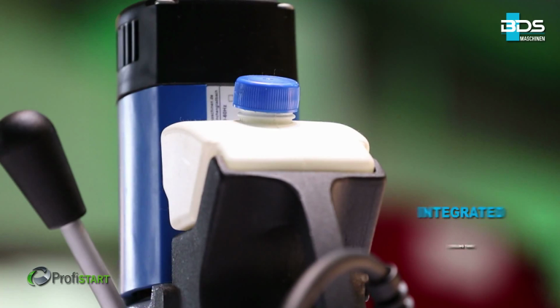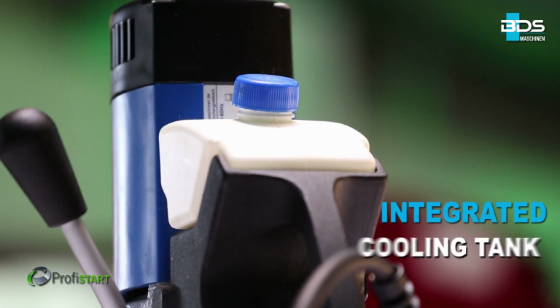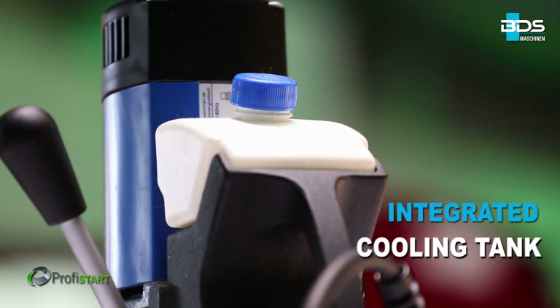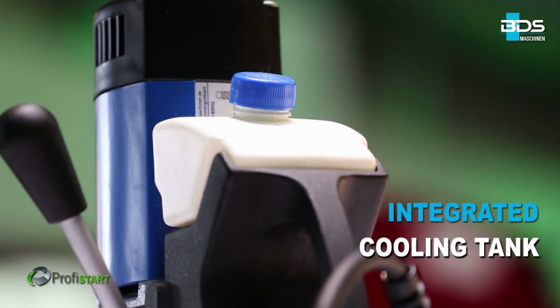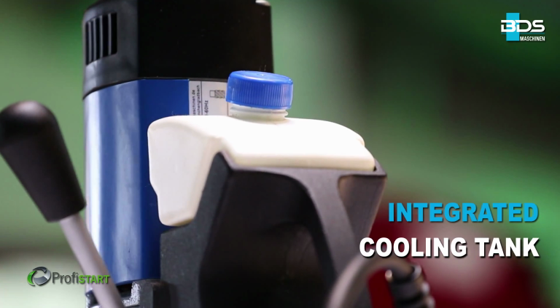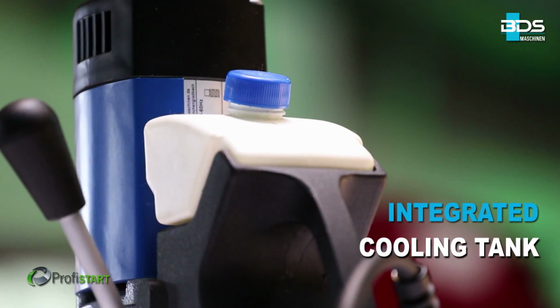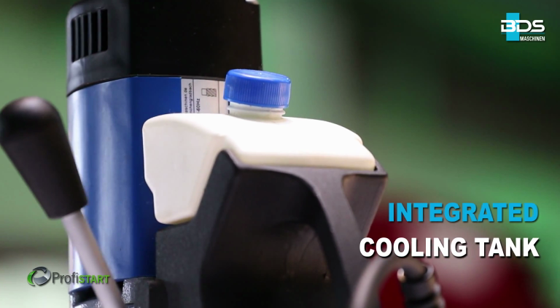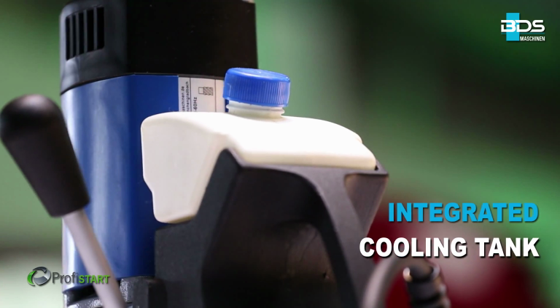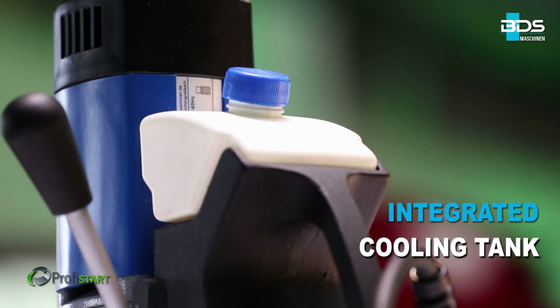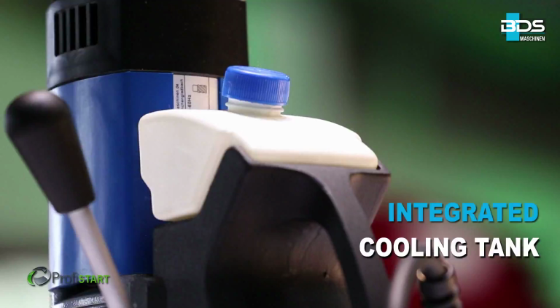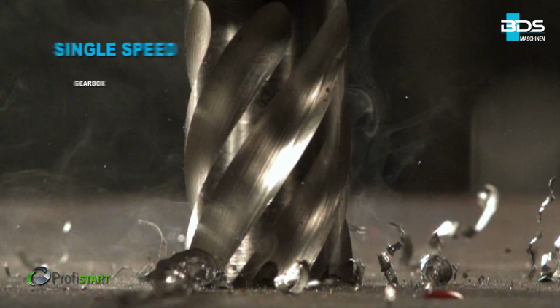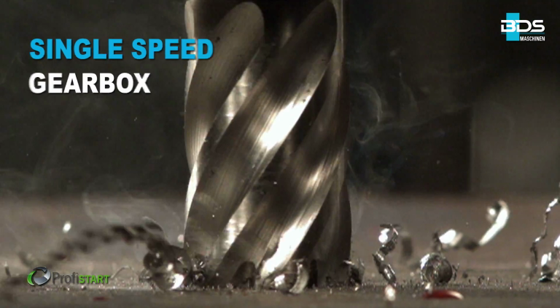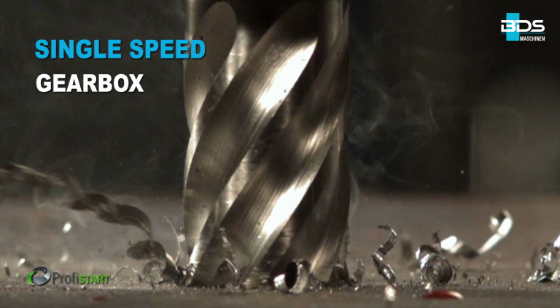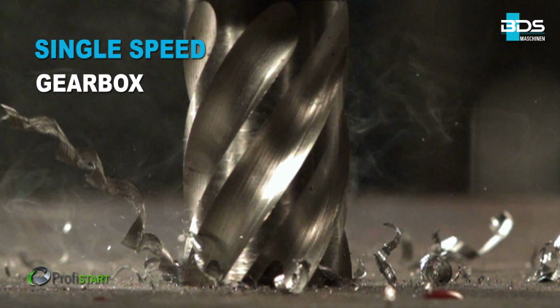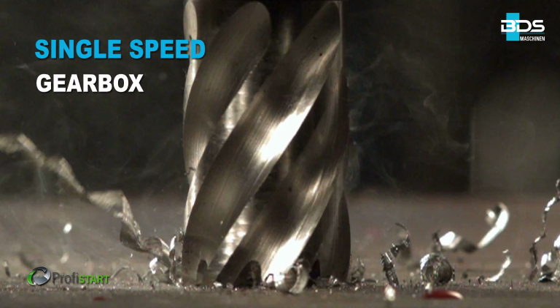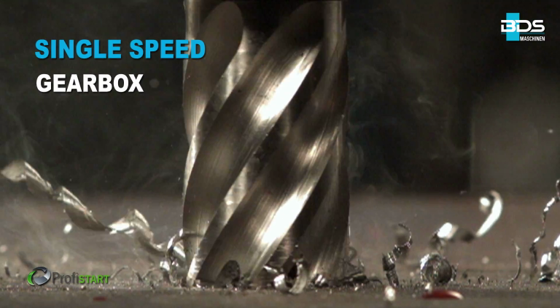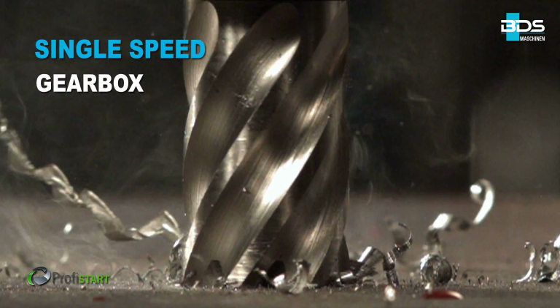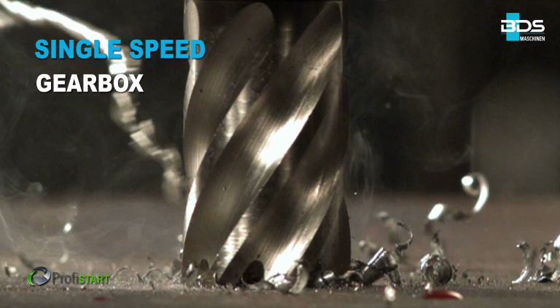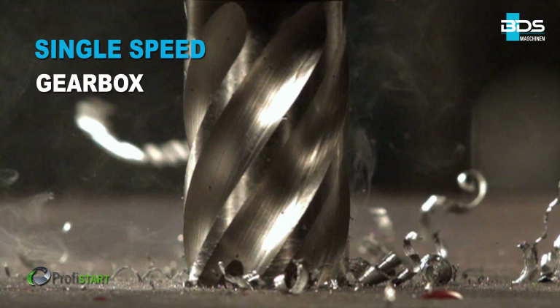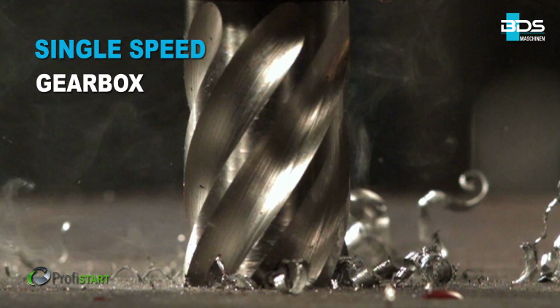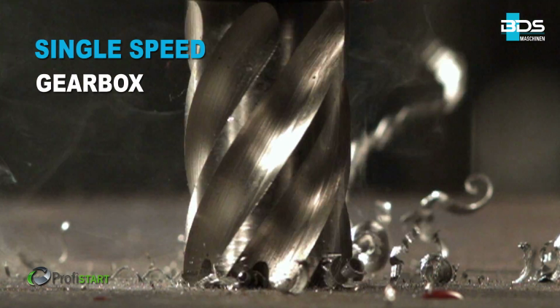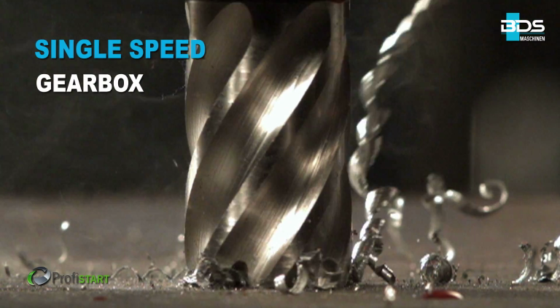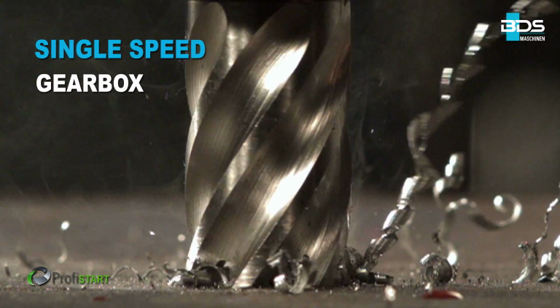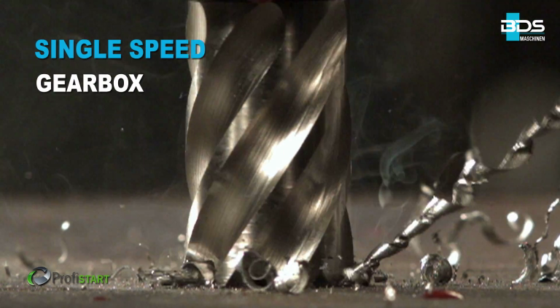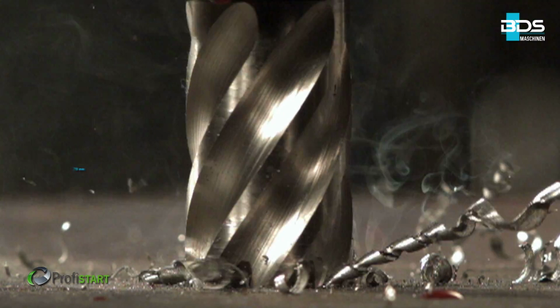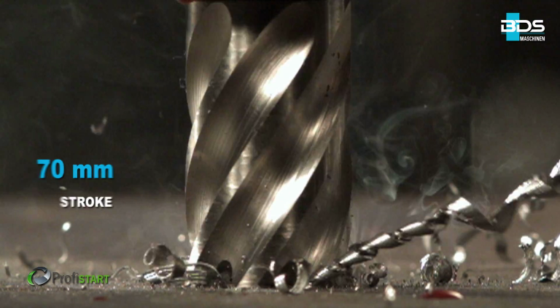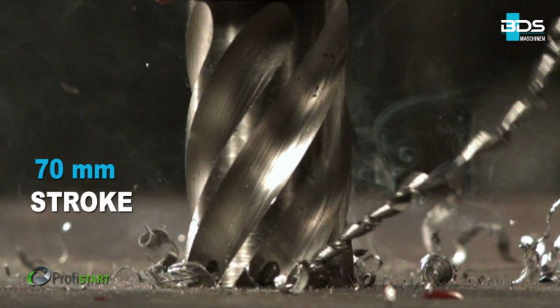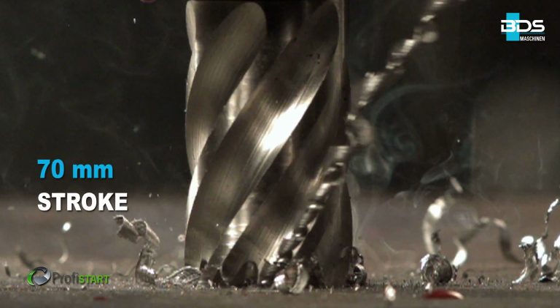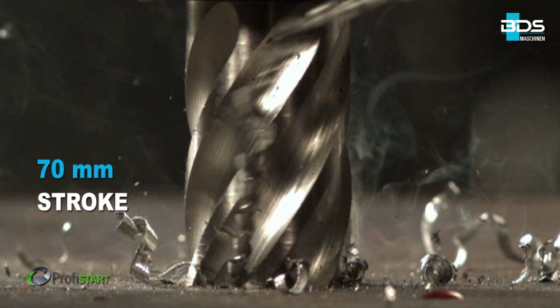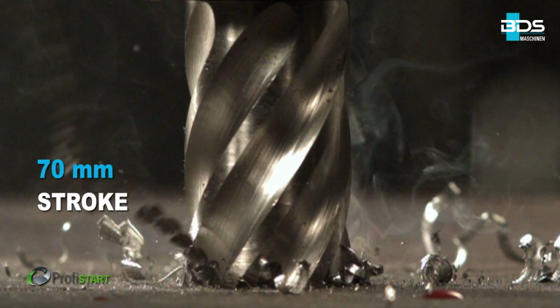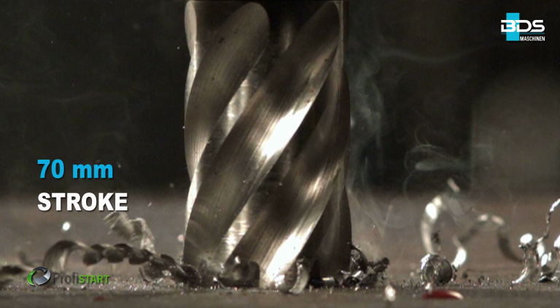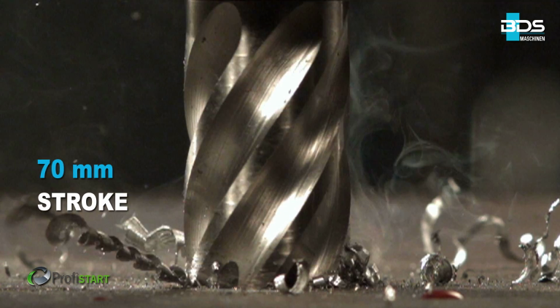Integrated cooling tank. Robust single speed gearbox. And 70mm stroke.